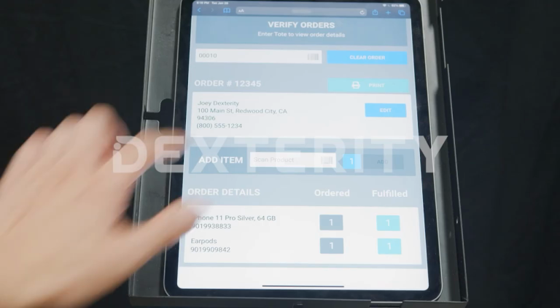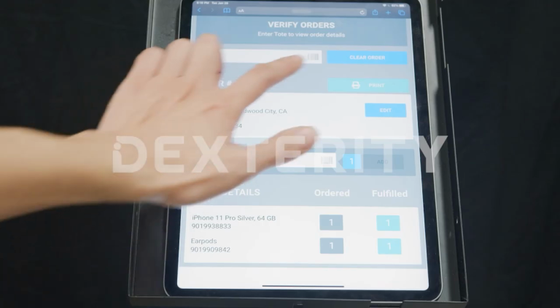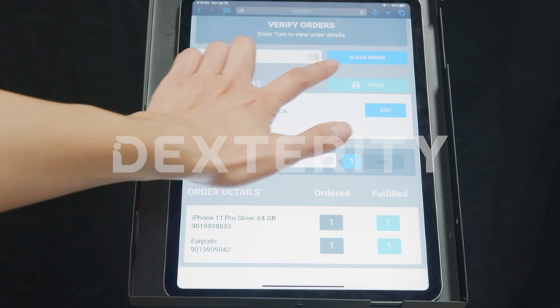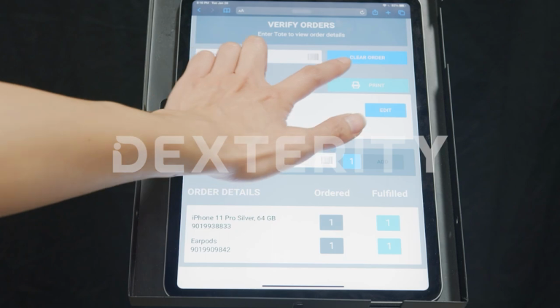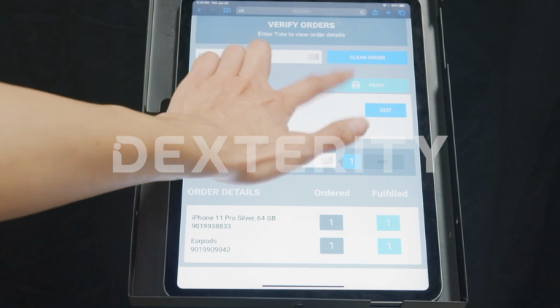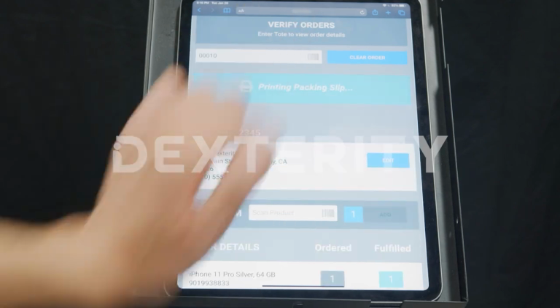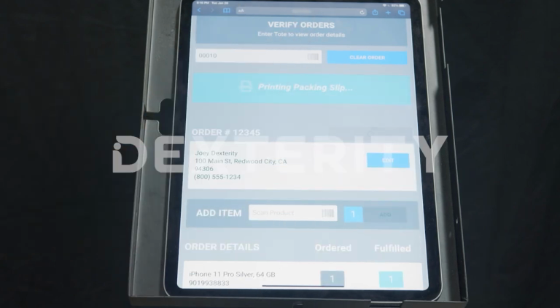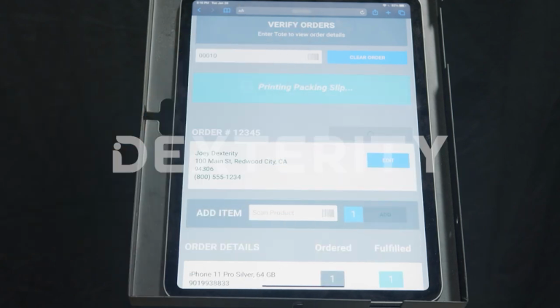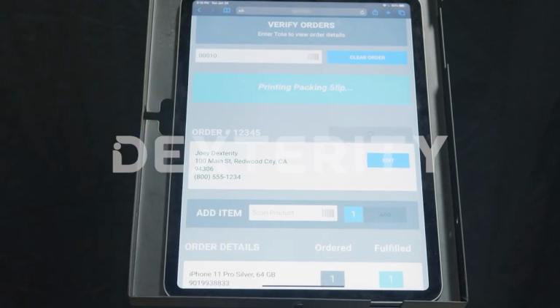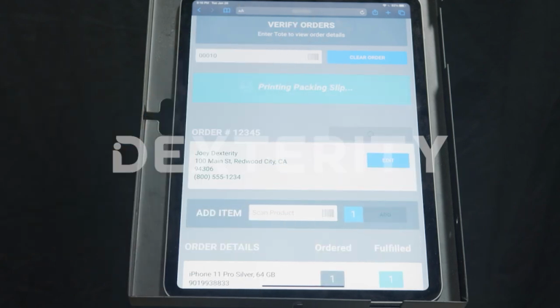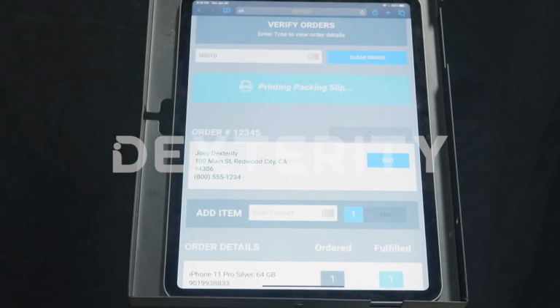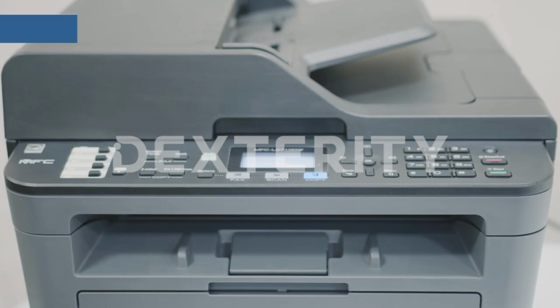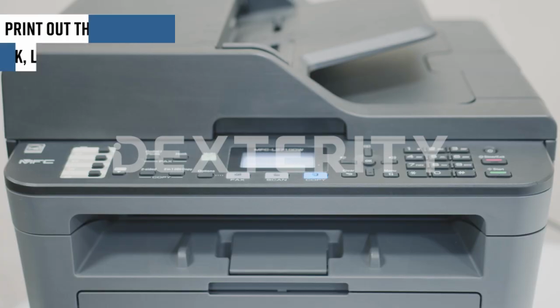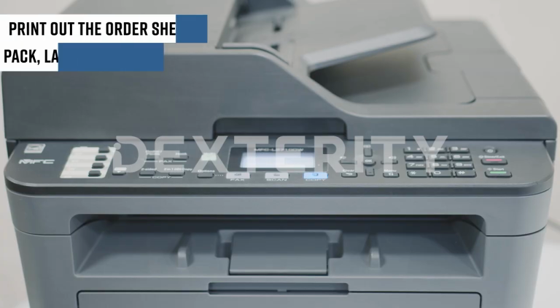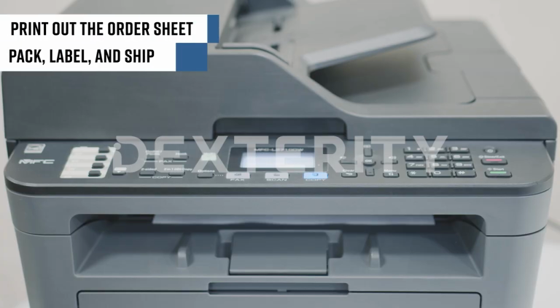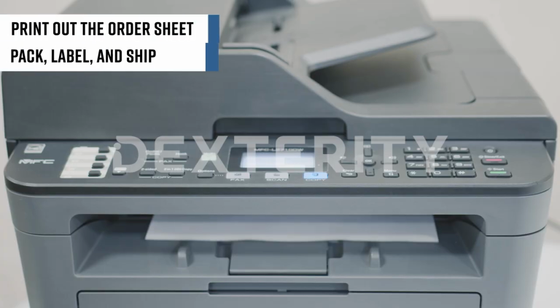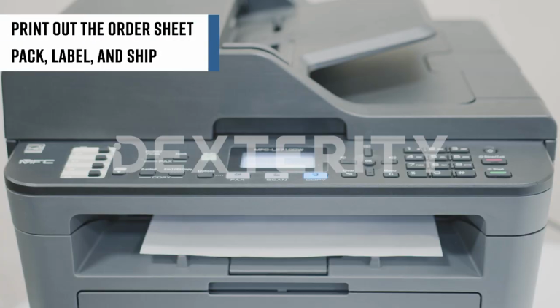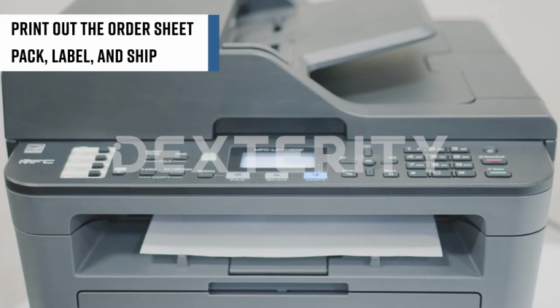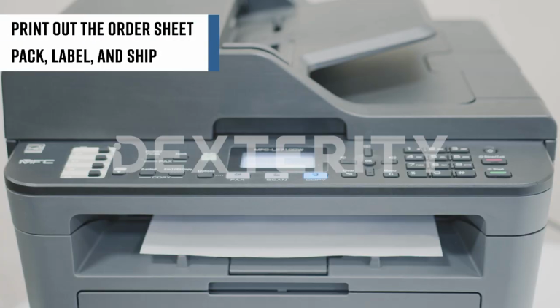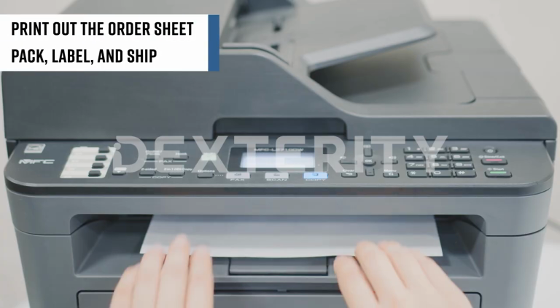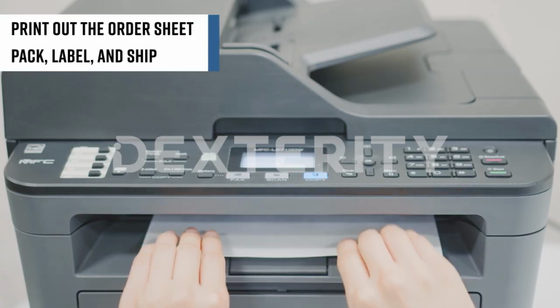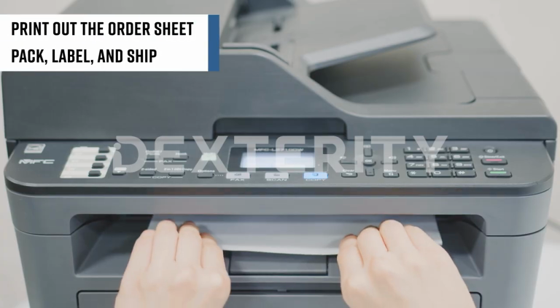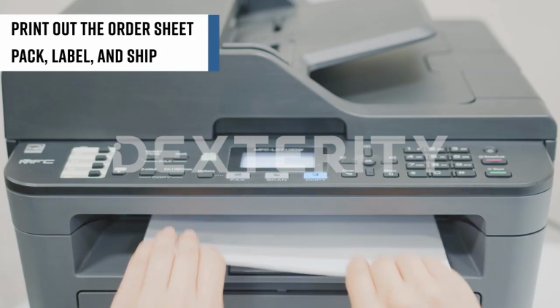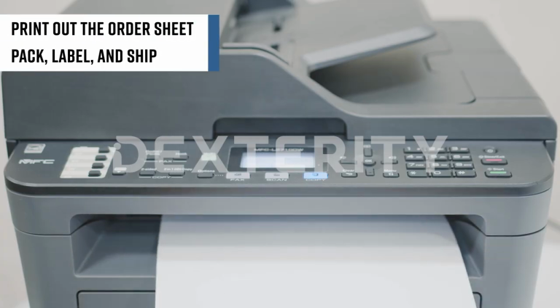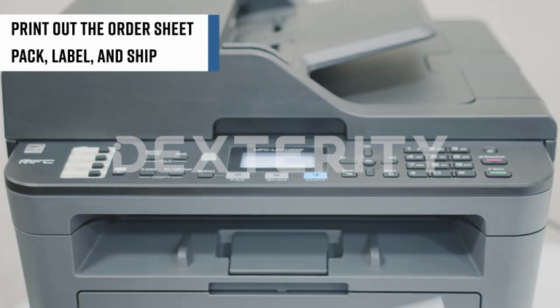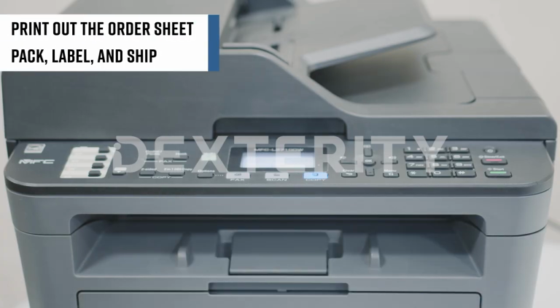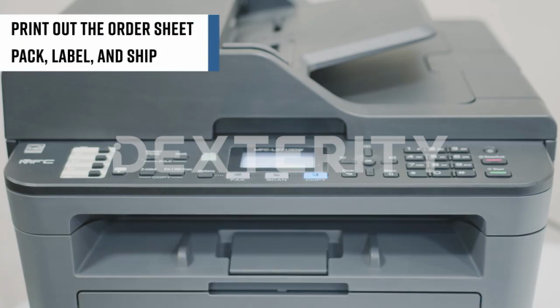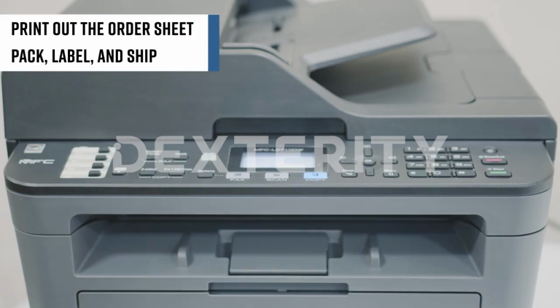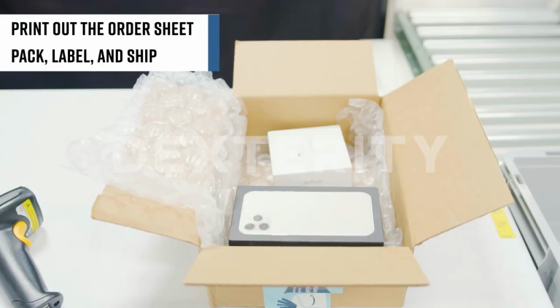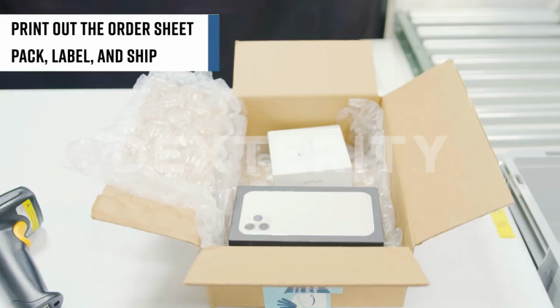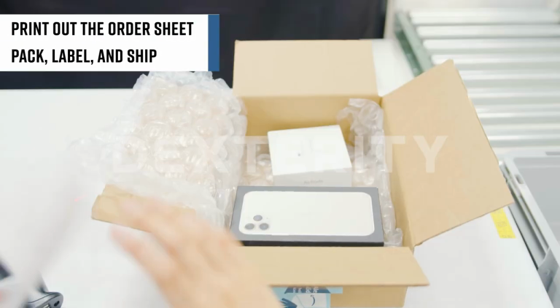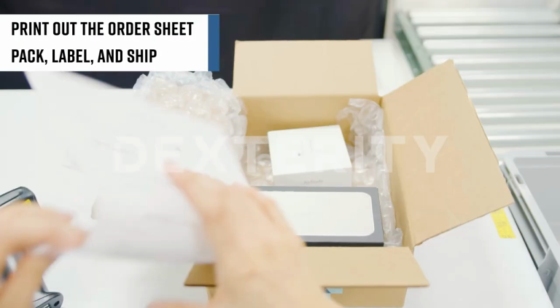At the packing station, the operator will print out the order sheet, pack, and label a box ready for shipping.